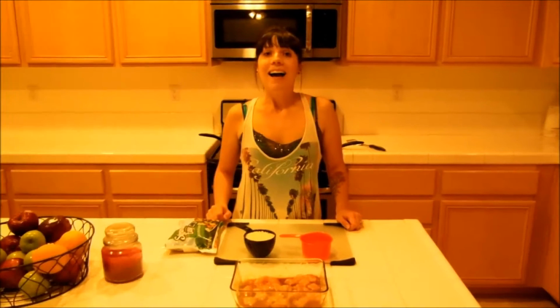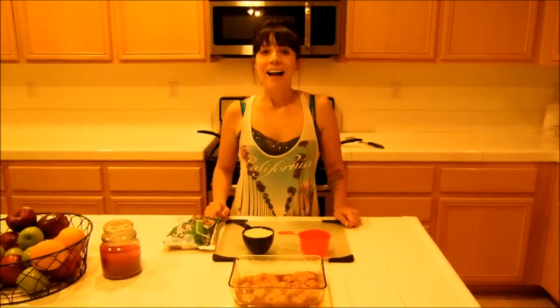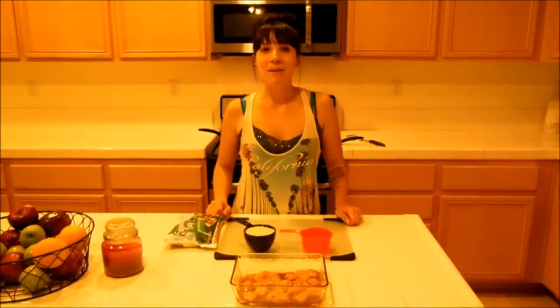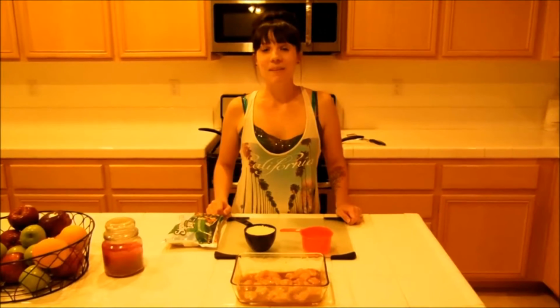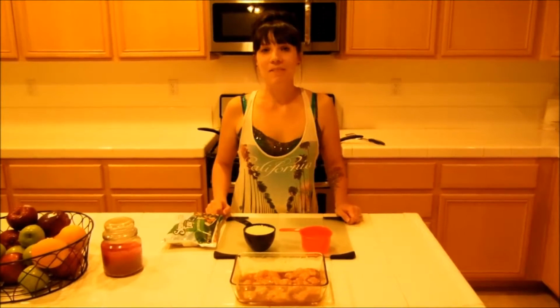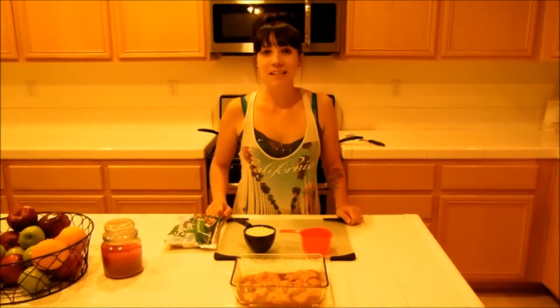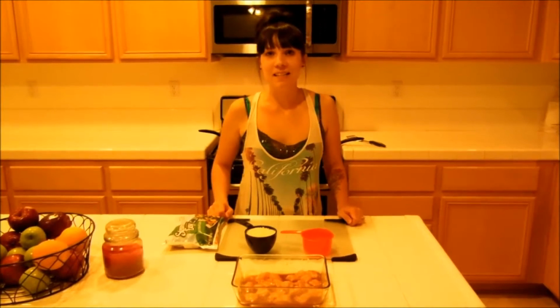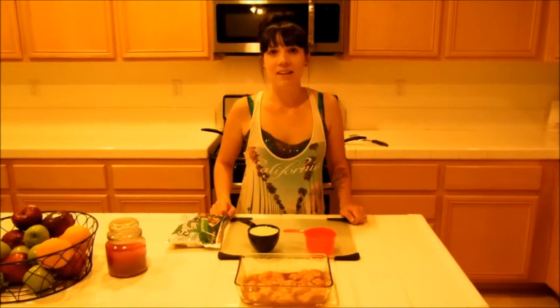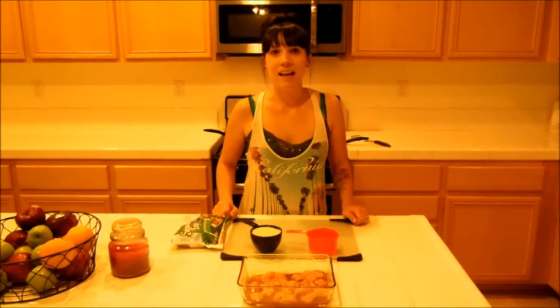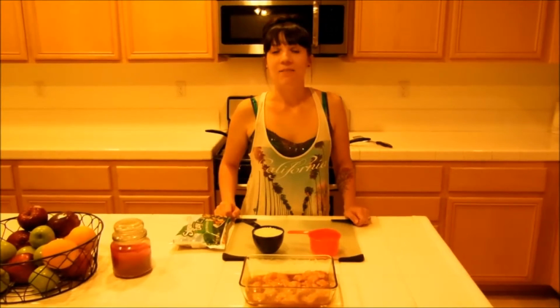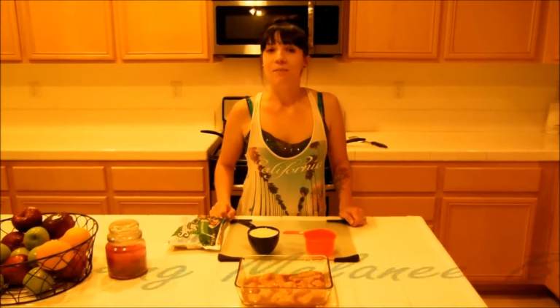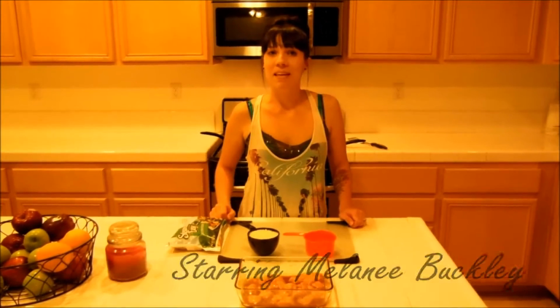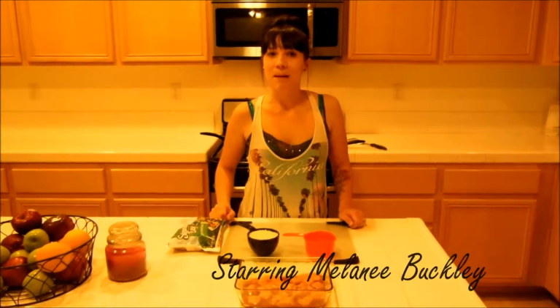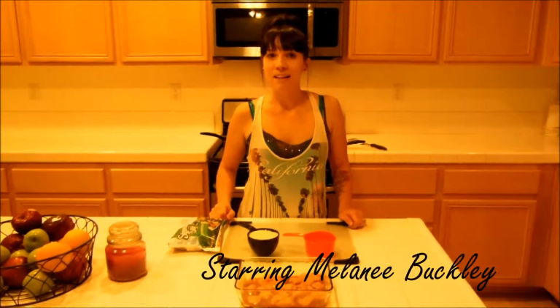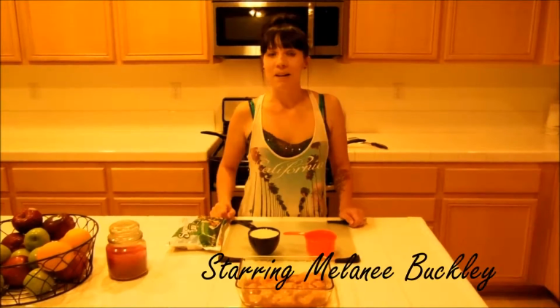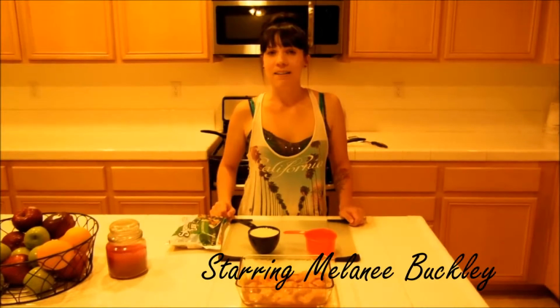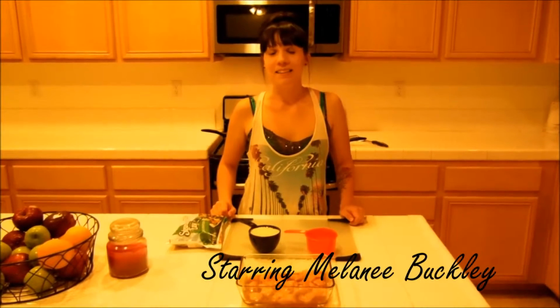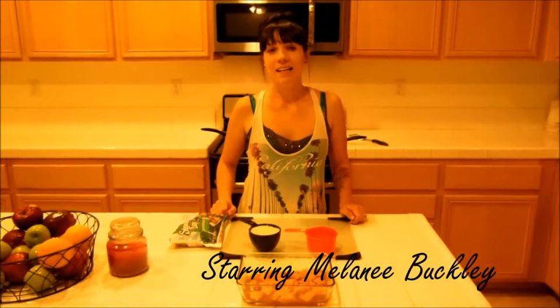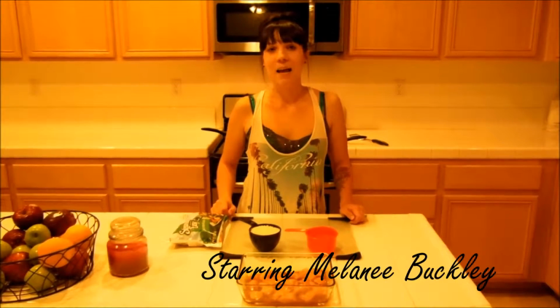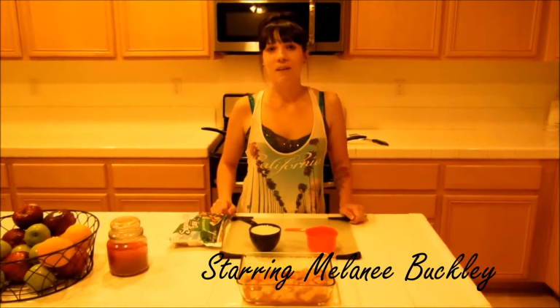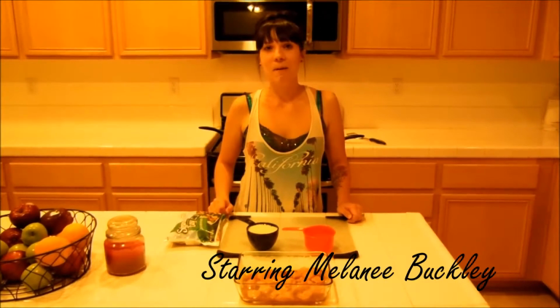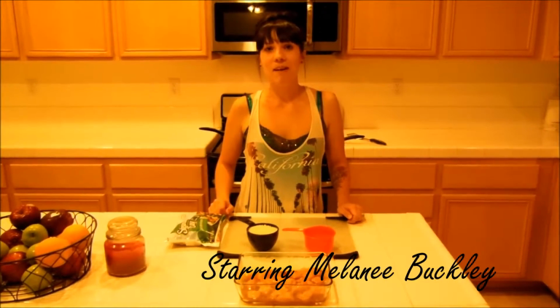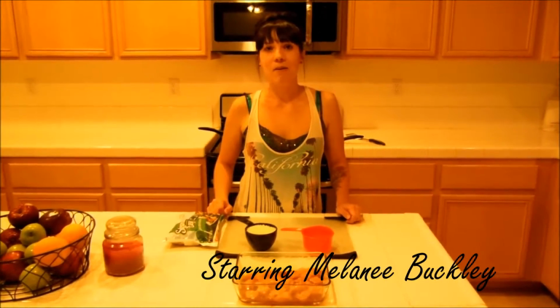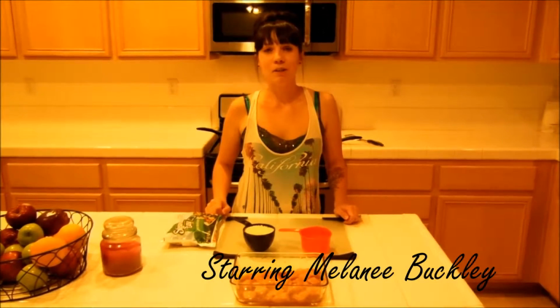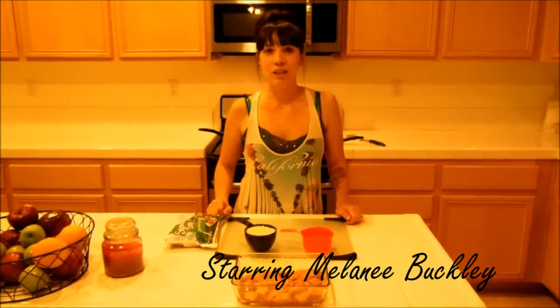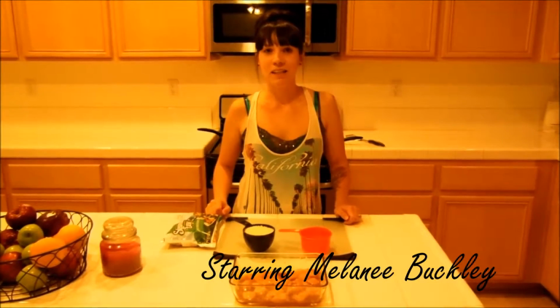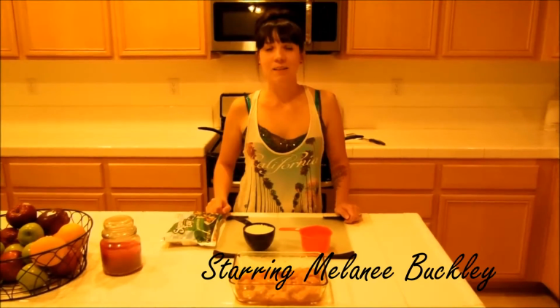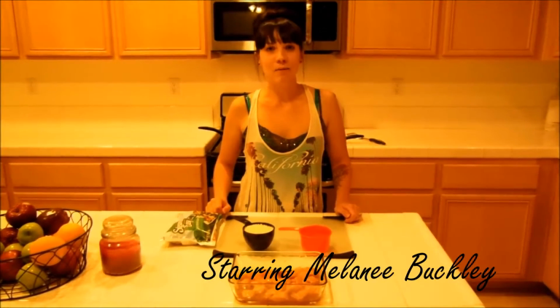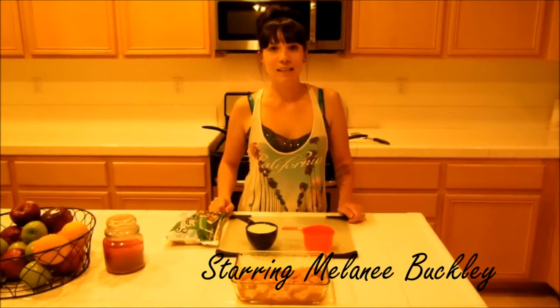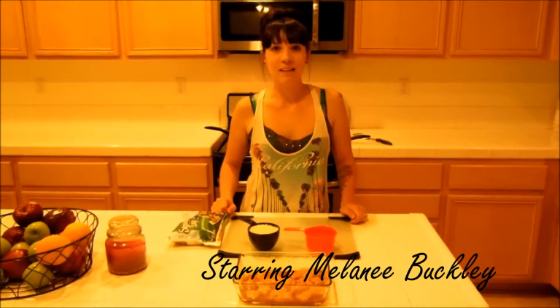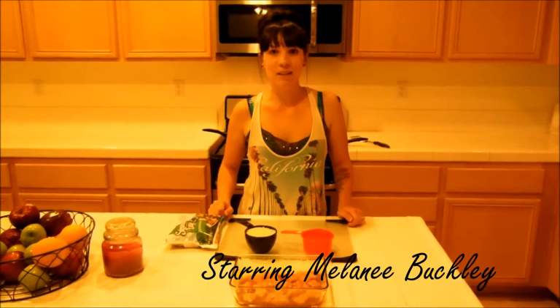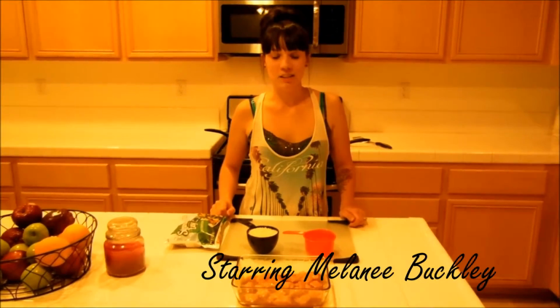Hi, welcome to Fitness Is Our Life with me, Melanie Buckley. Tonight I'm going to make orange chicken, rice, and veggies.